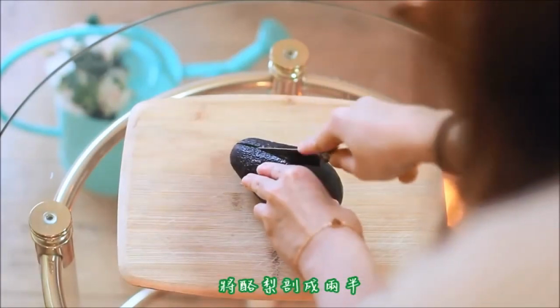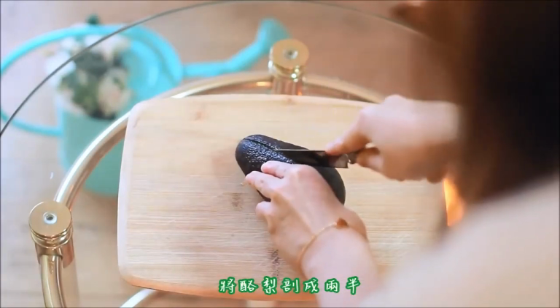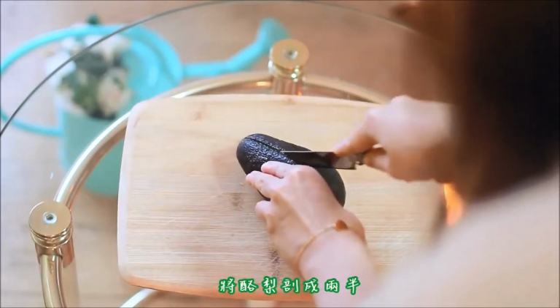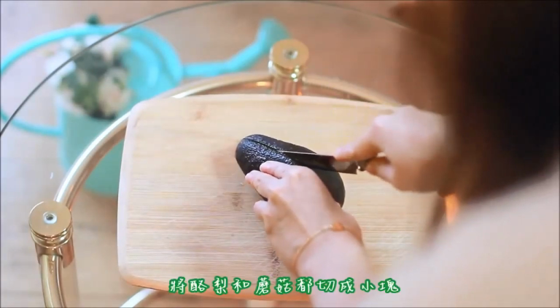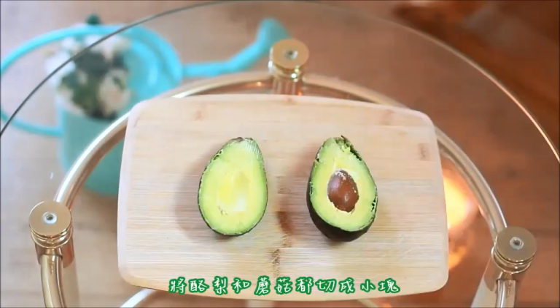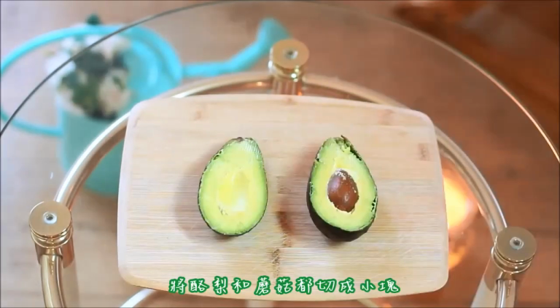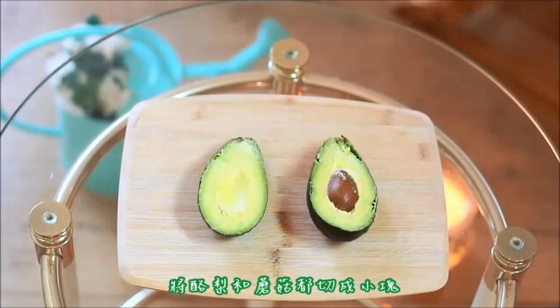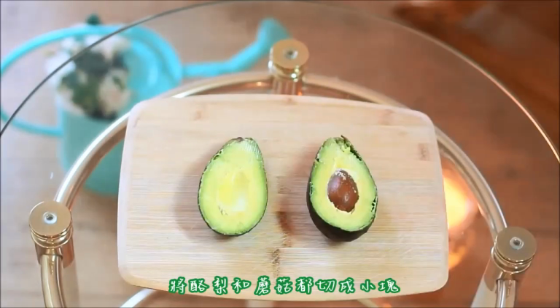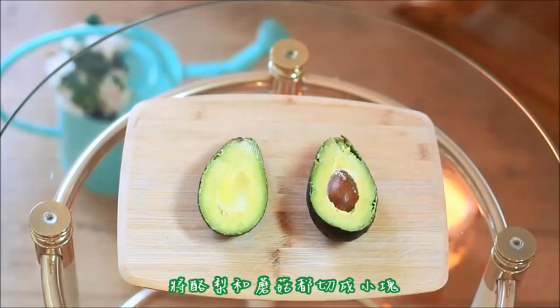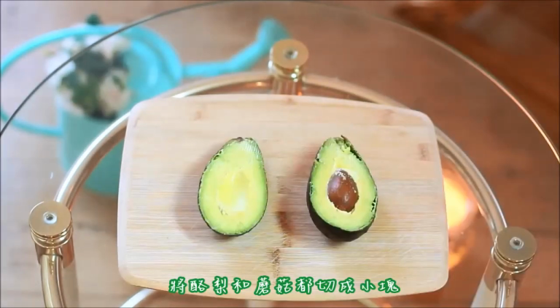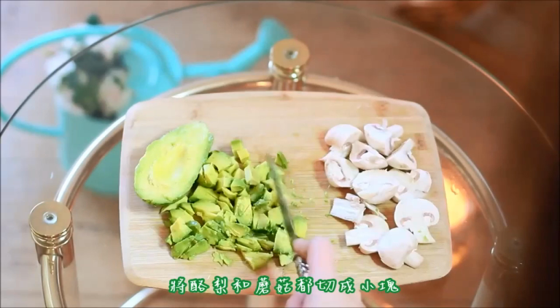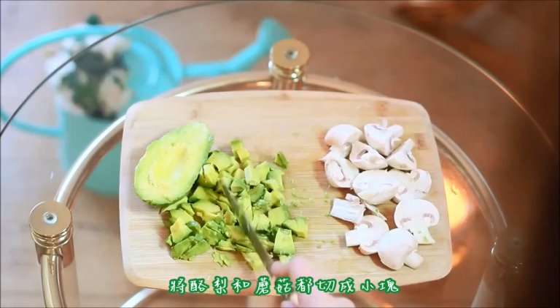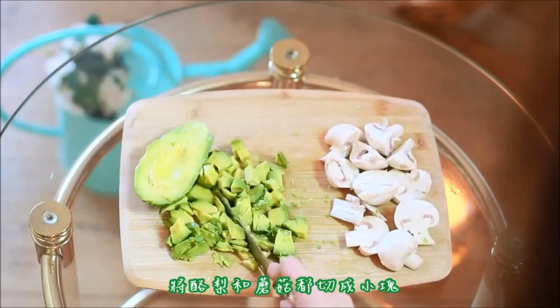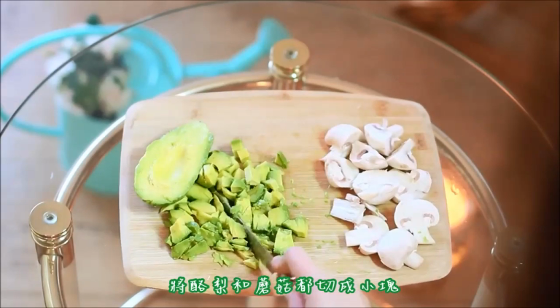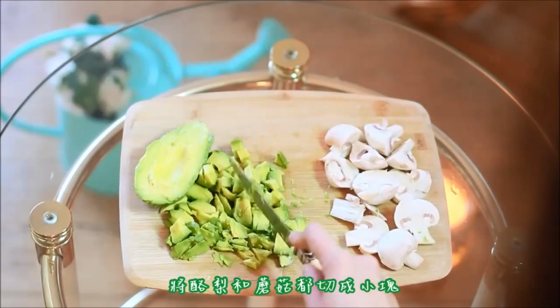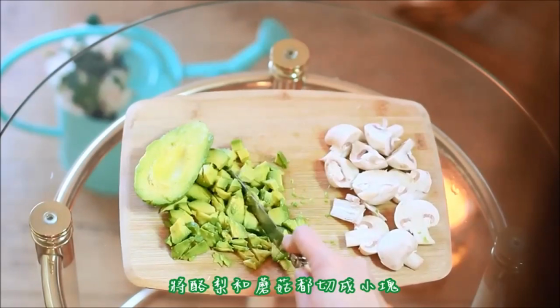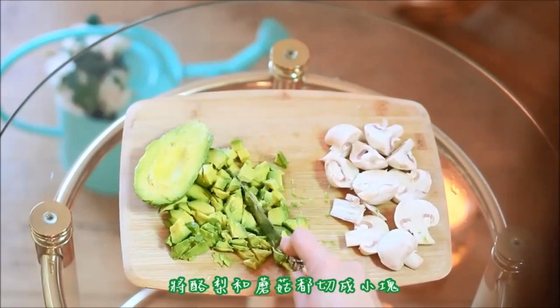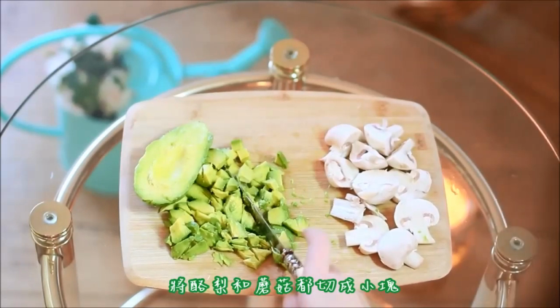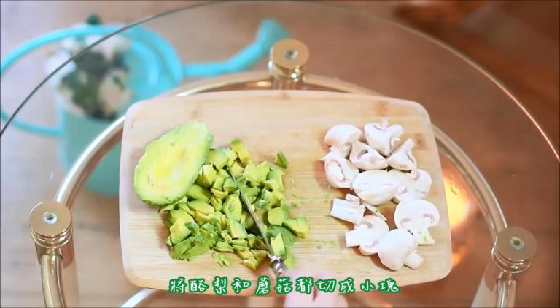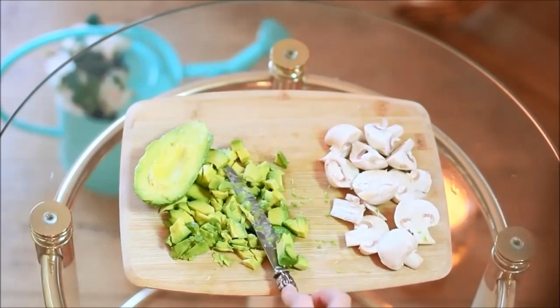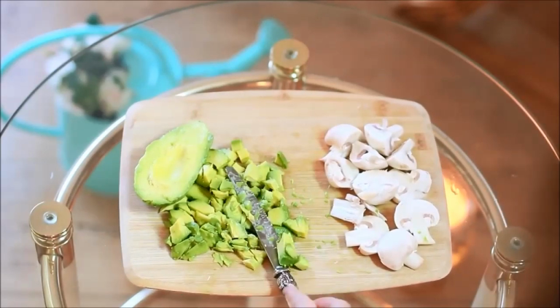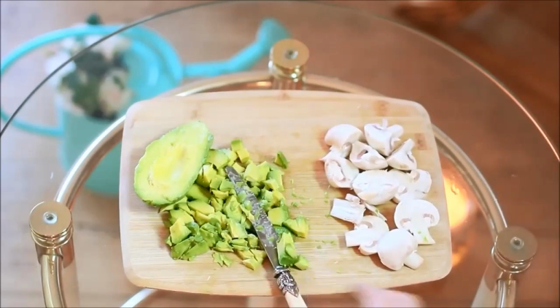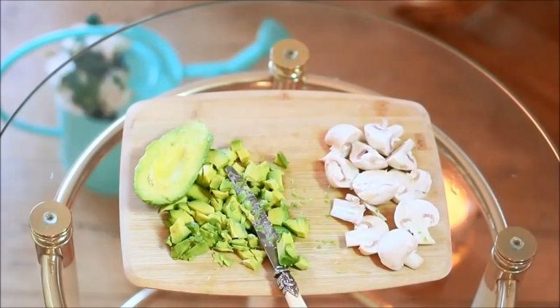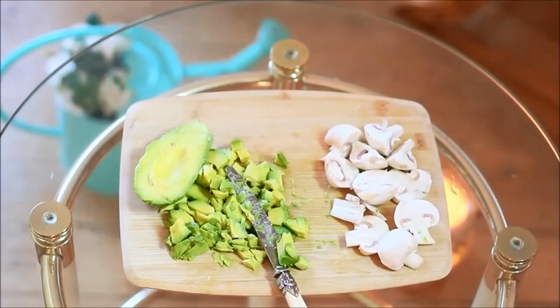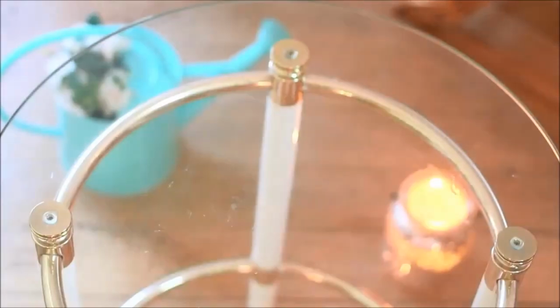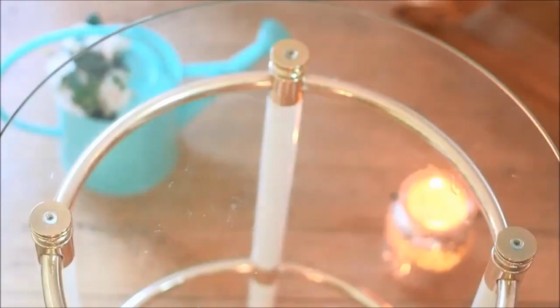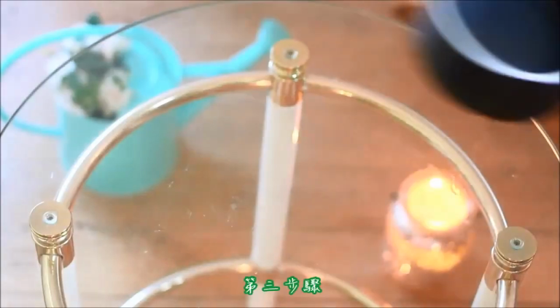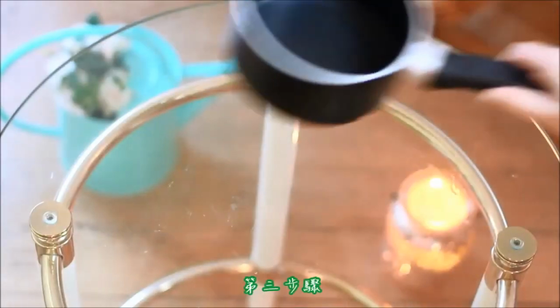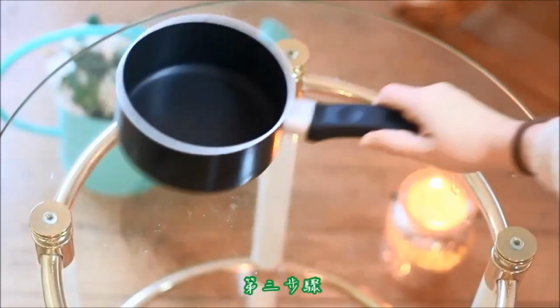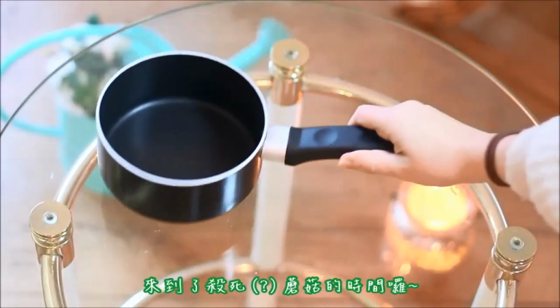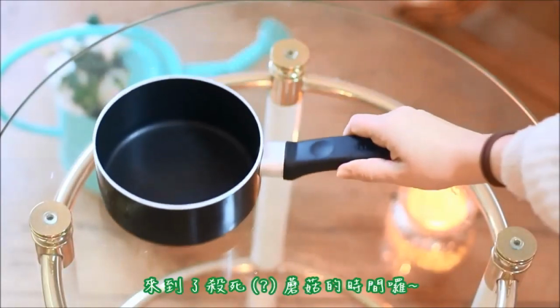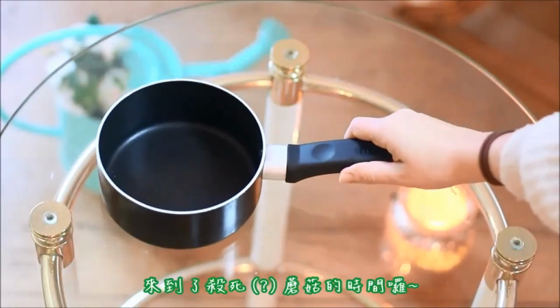Step two: take your avocado and cut it in half, then cut it into small tiny pieces, and do the same with your mushrooms.